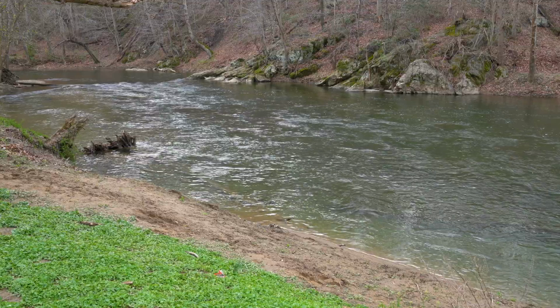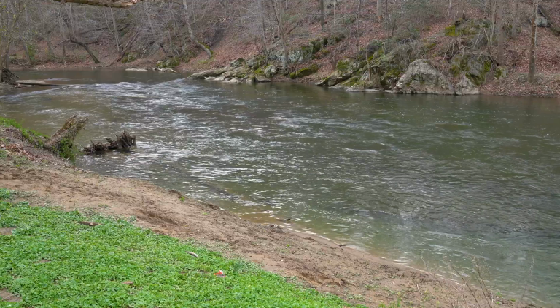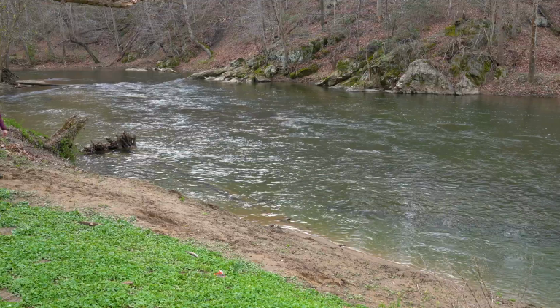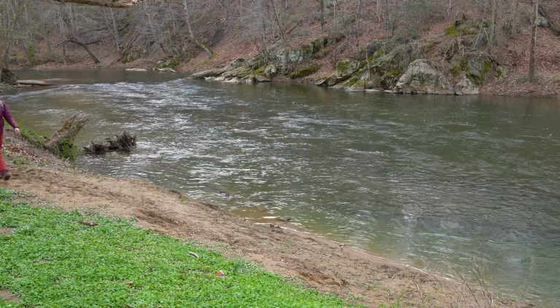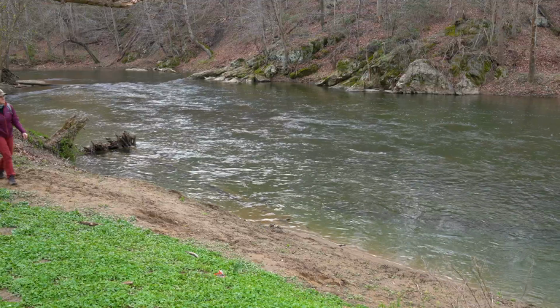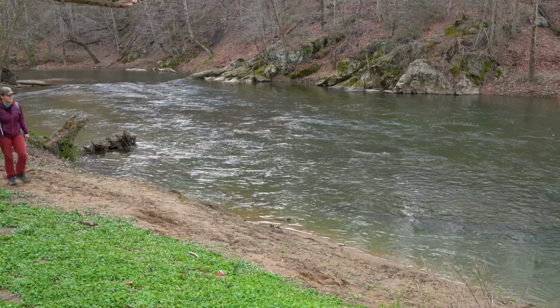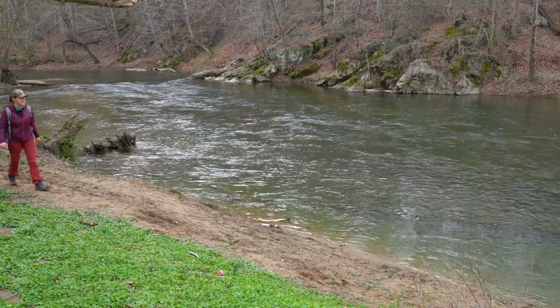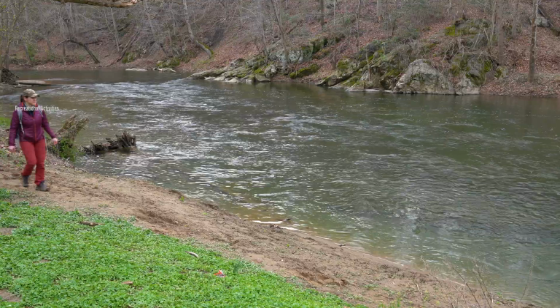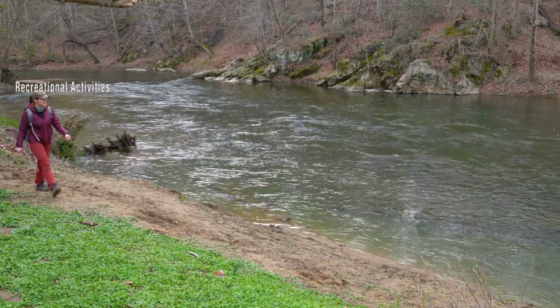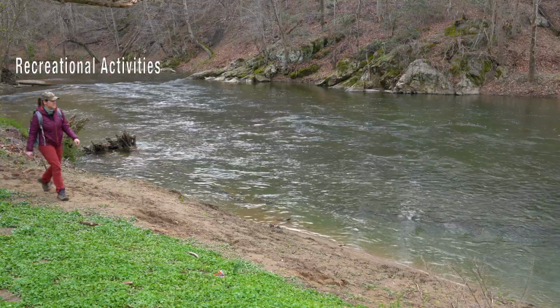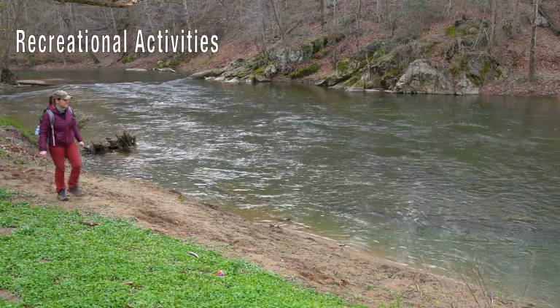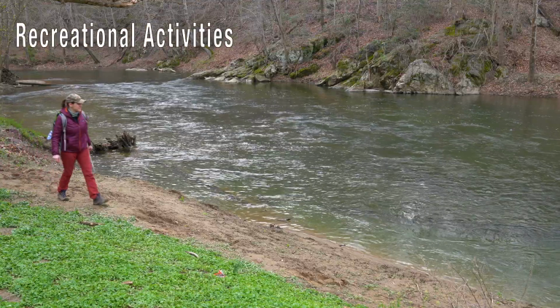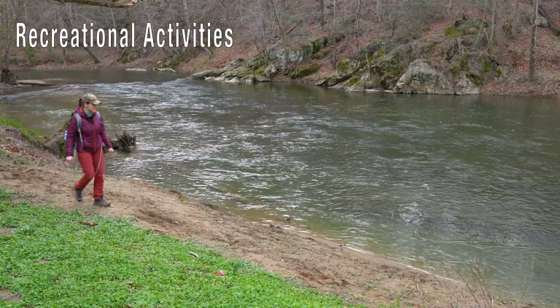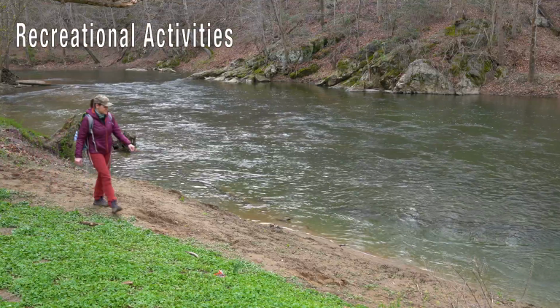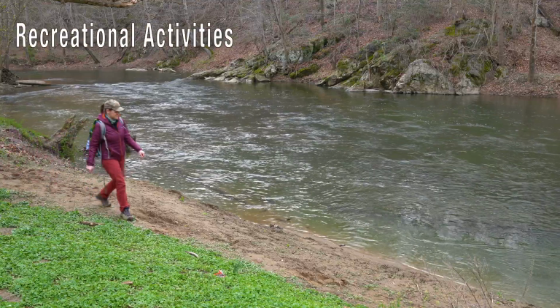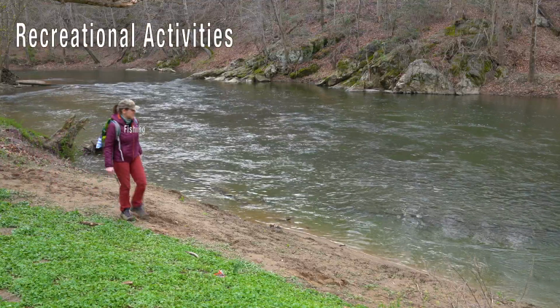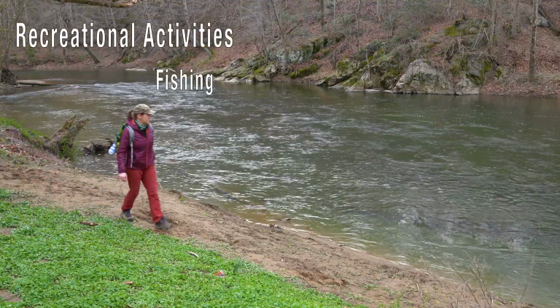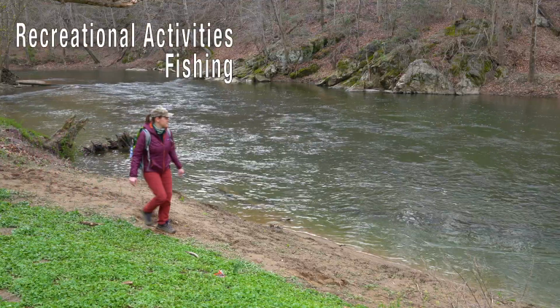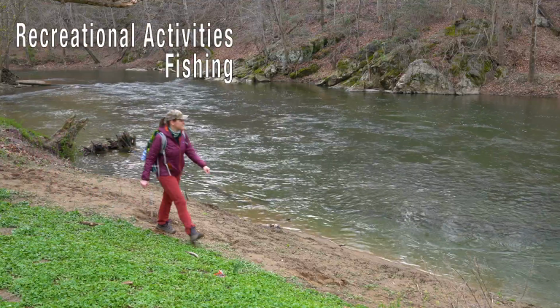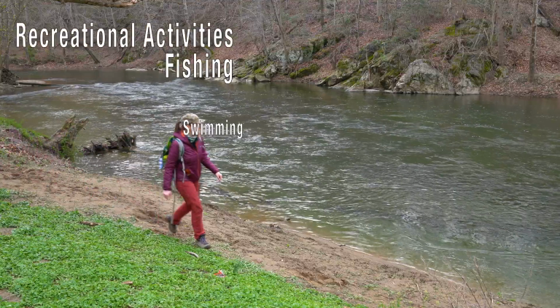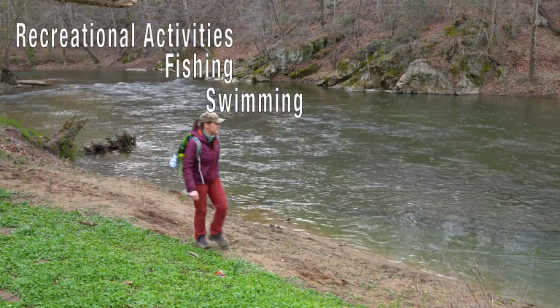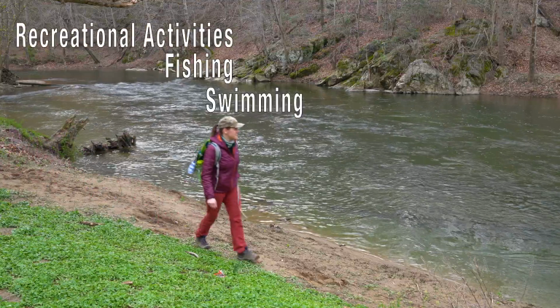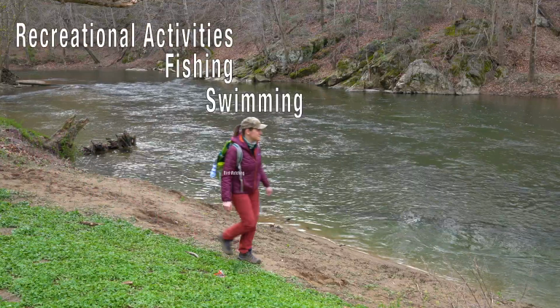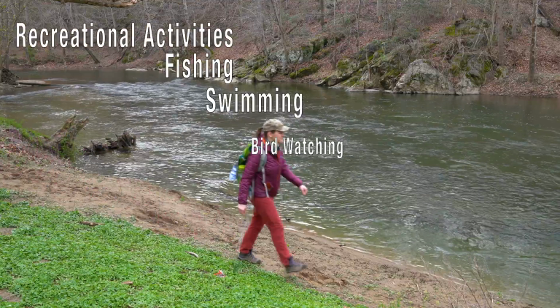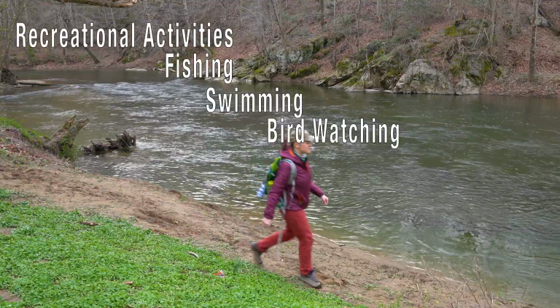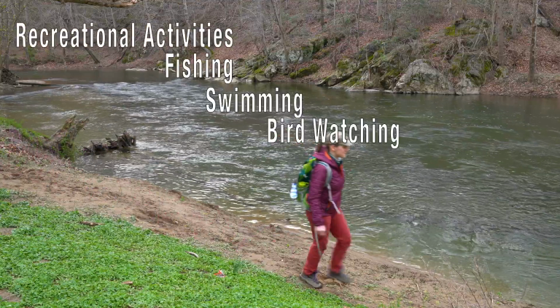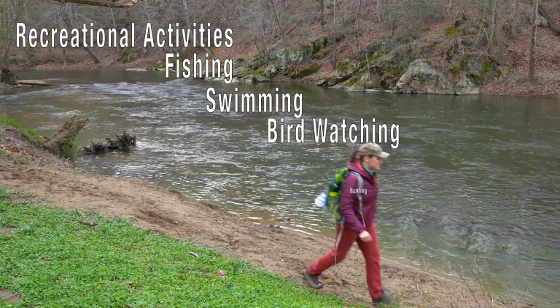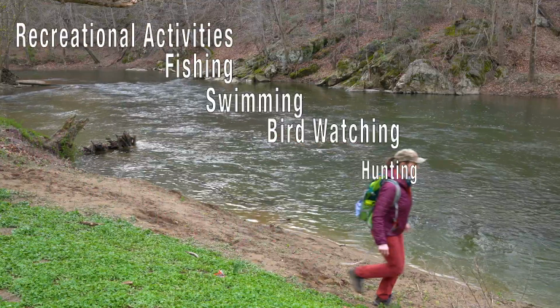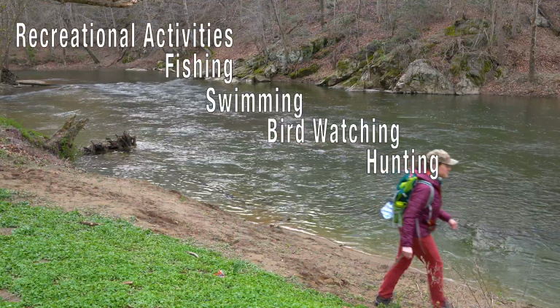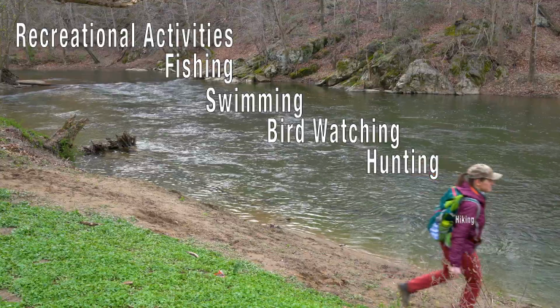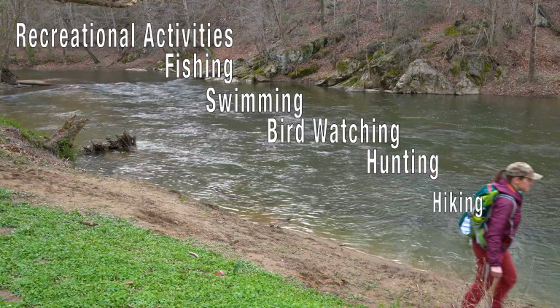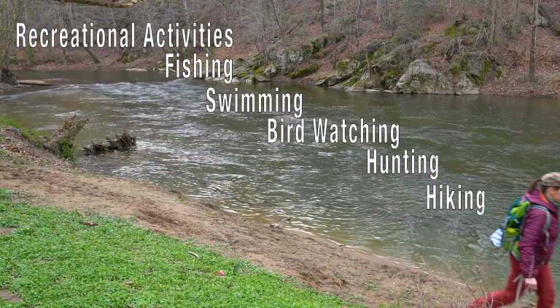Riparian forest buffers also increase recreational activities such as fishing, swimming, bird watching, hunting, and hiking.